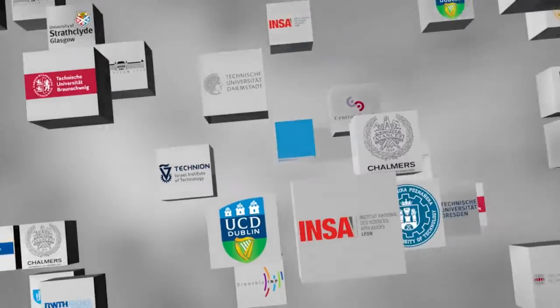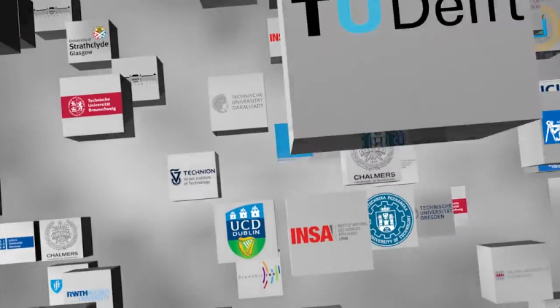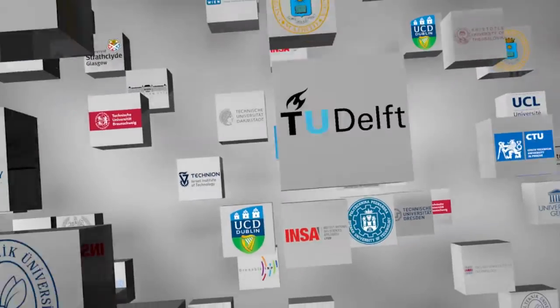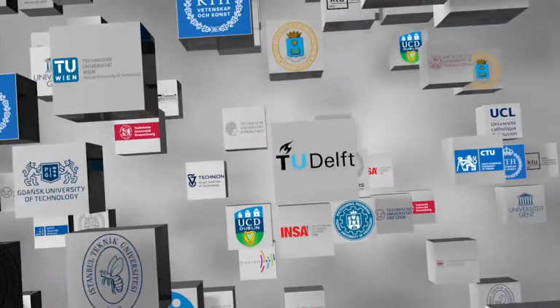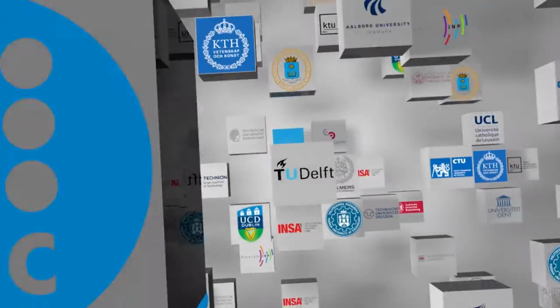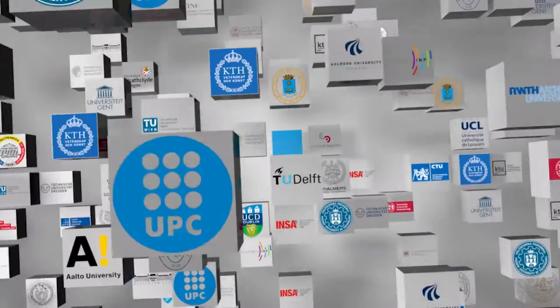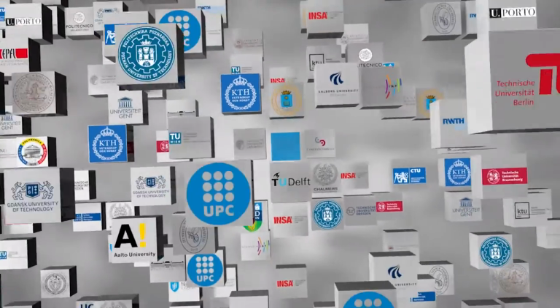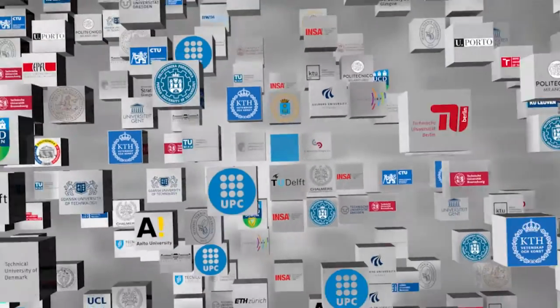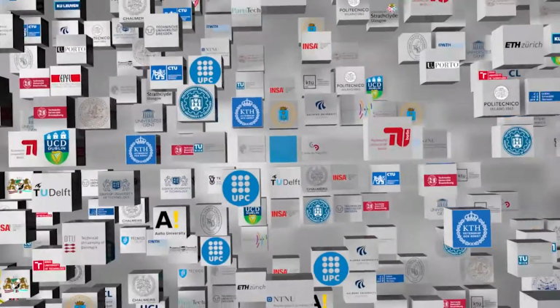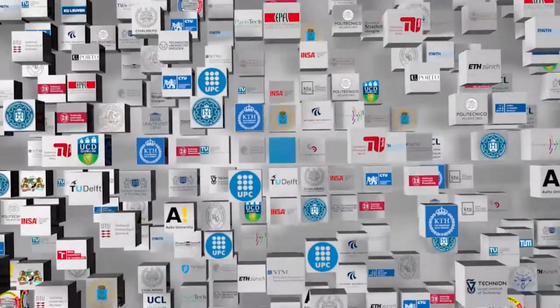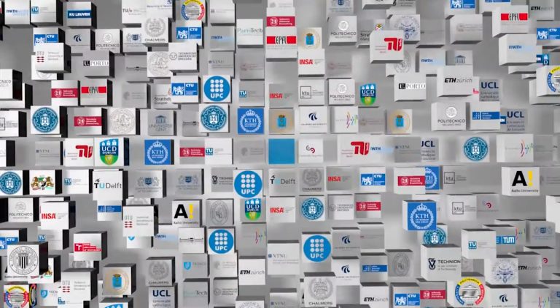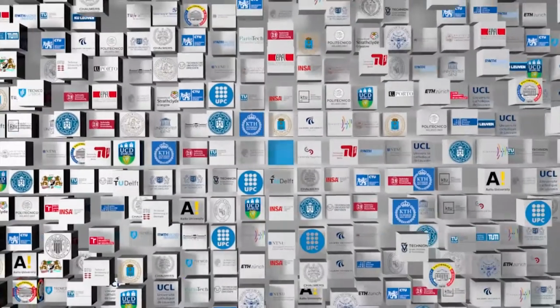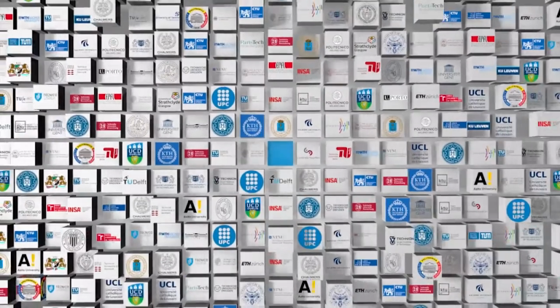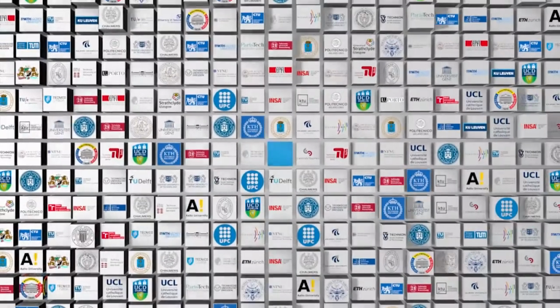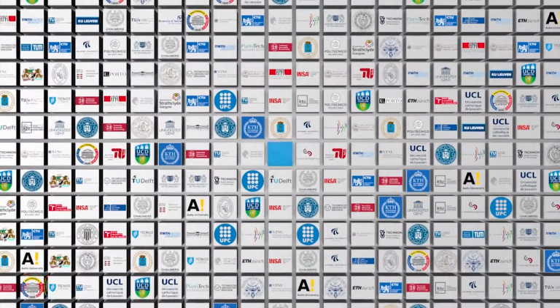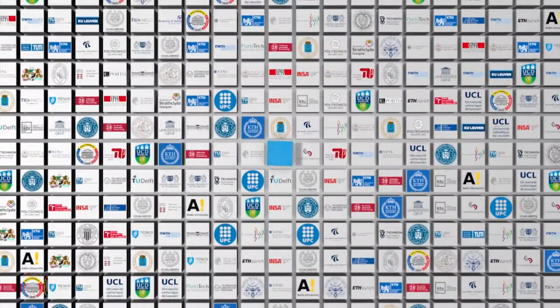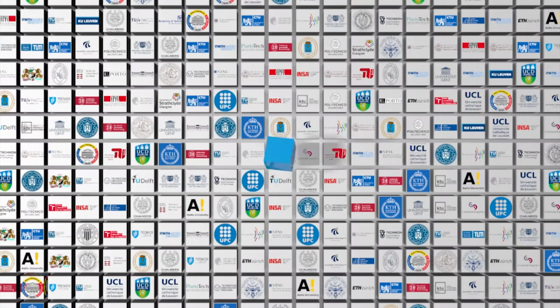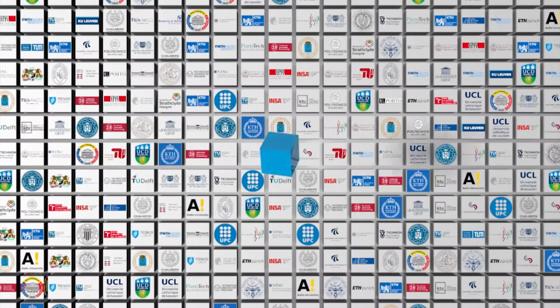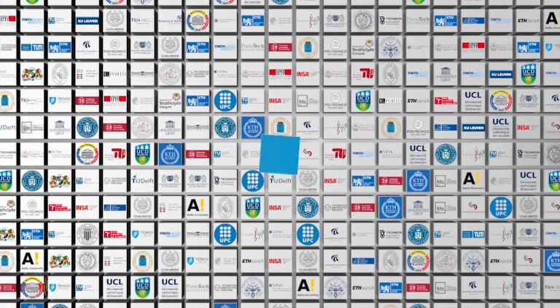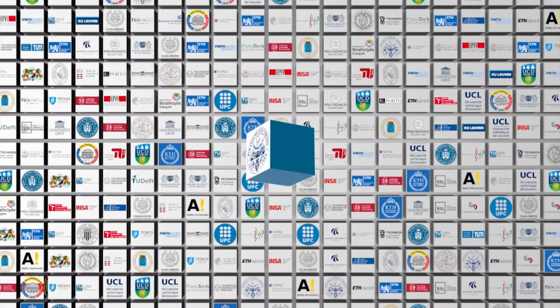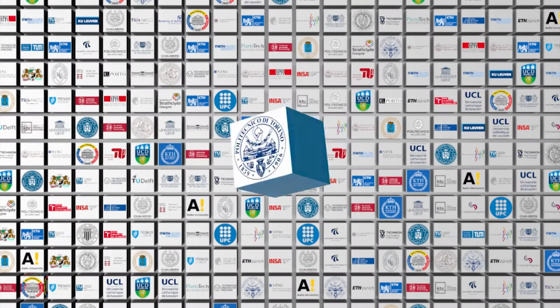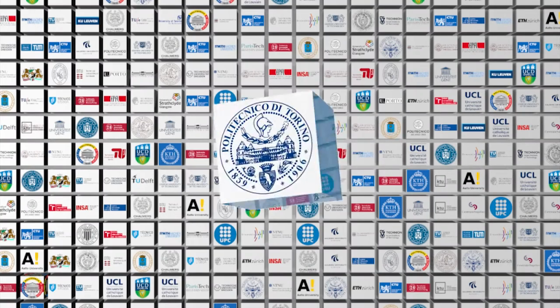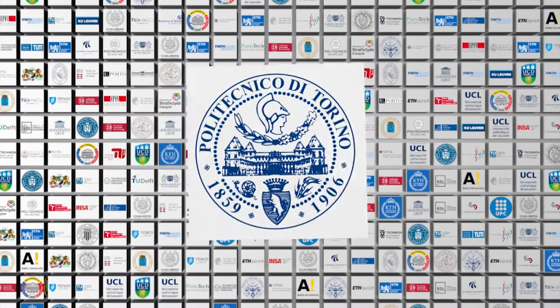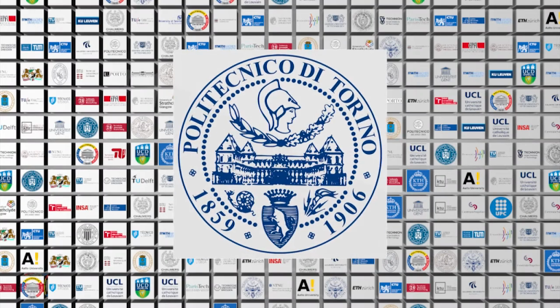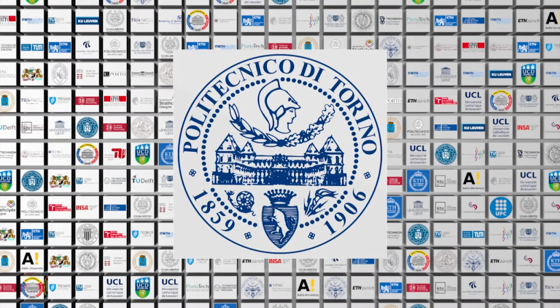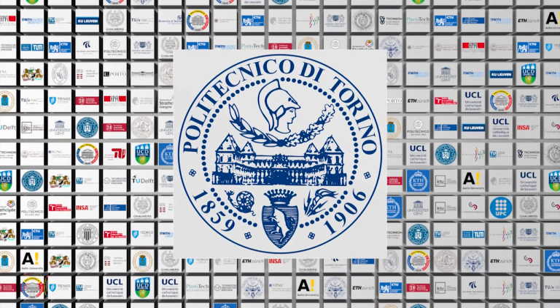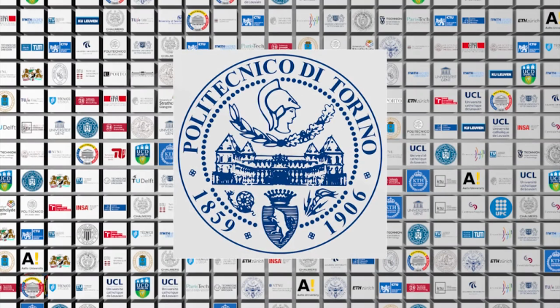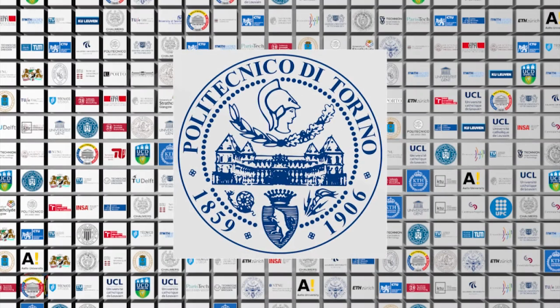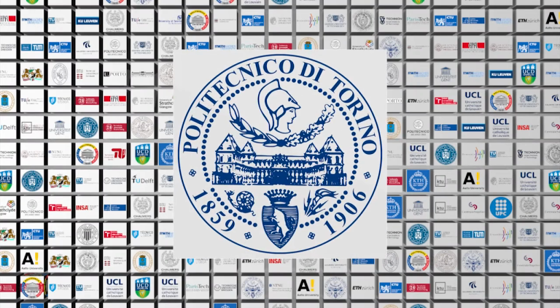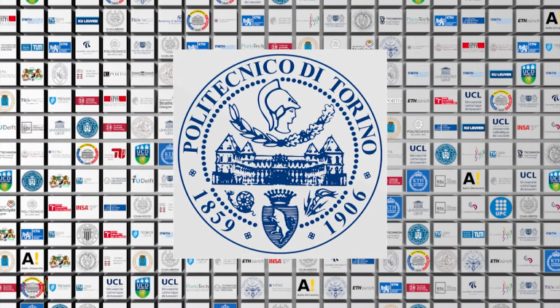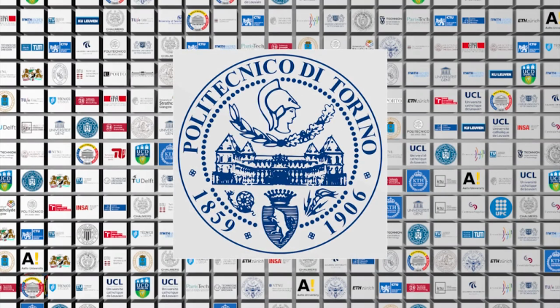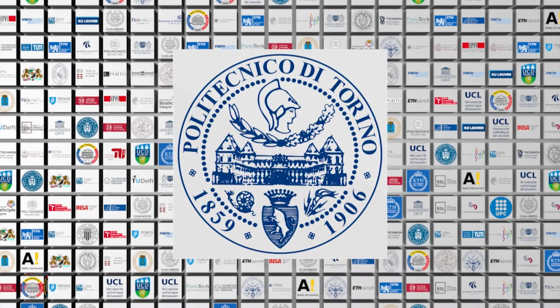This week's video is brought to you by Politecnico di Torino.